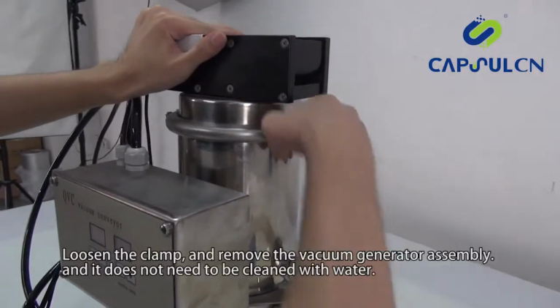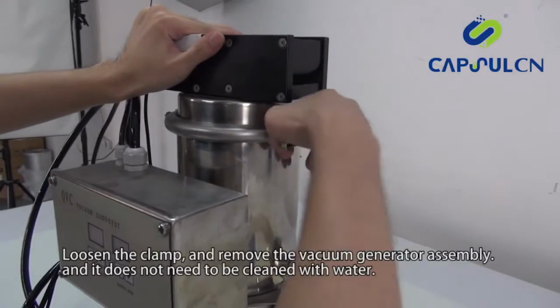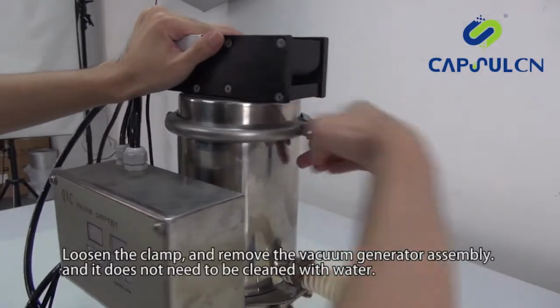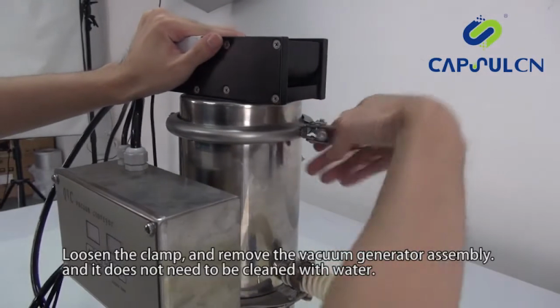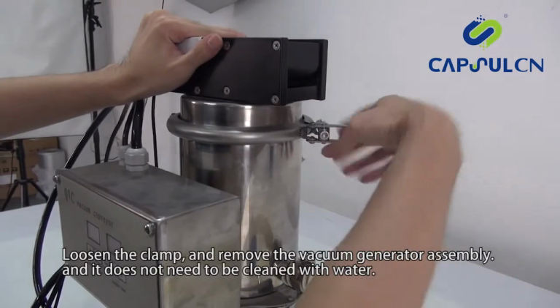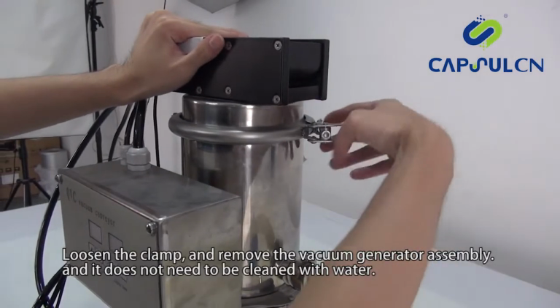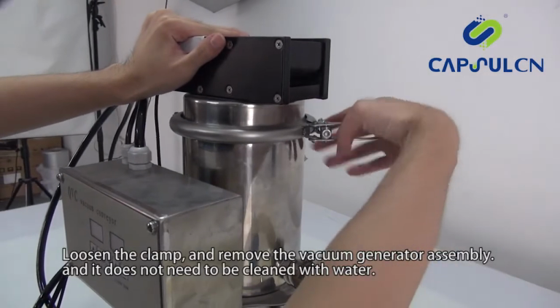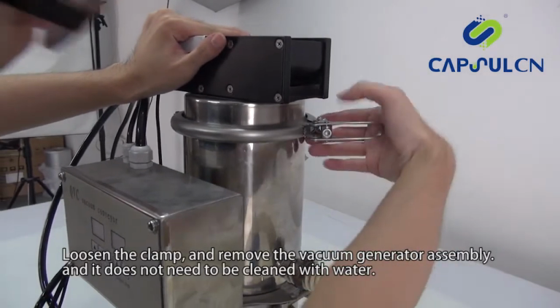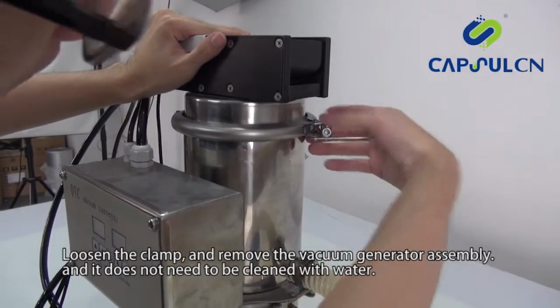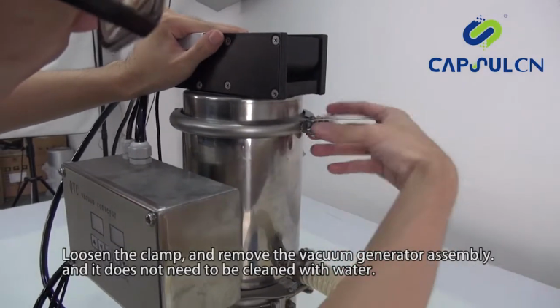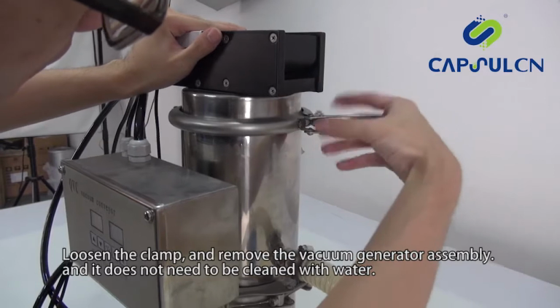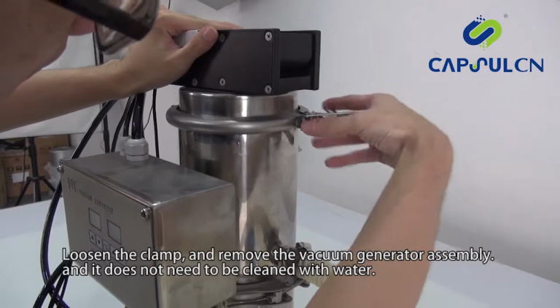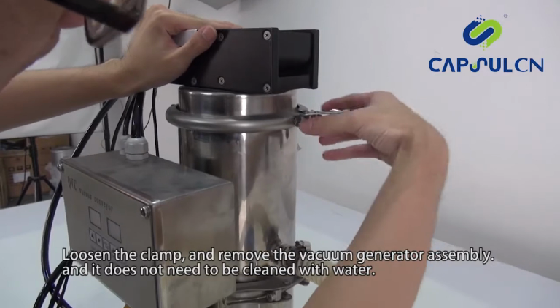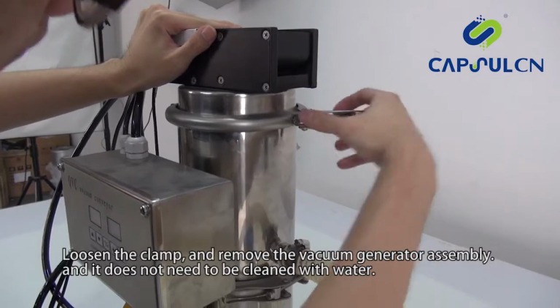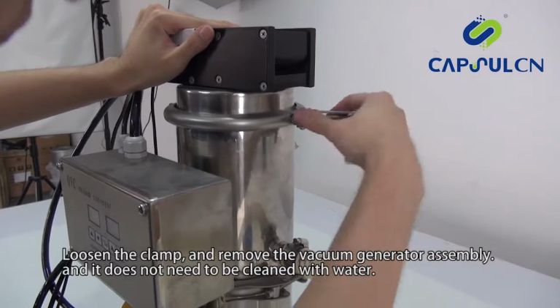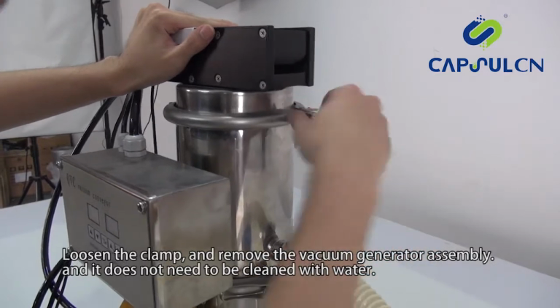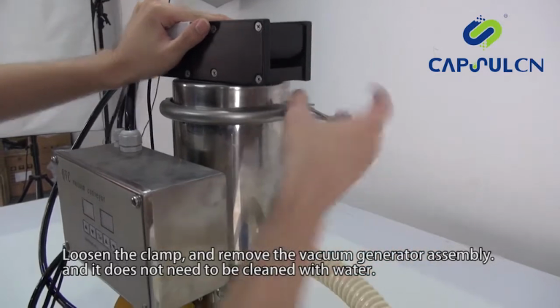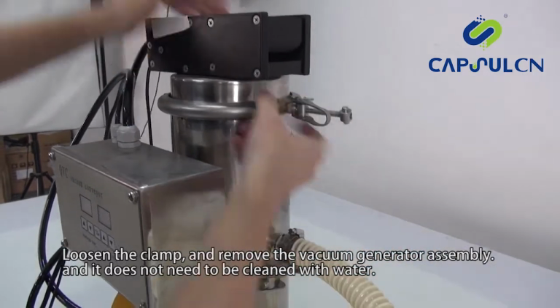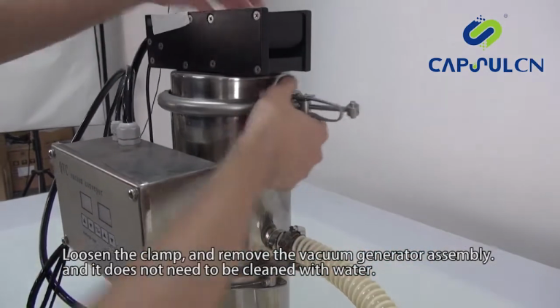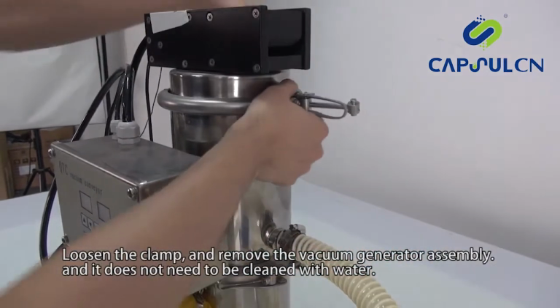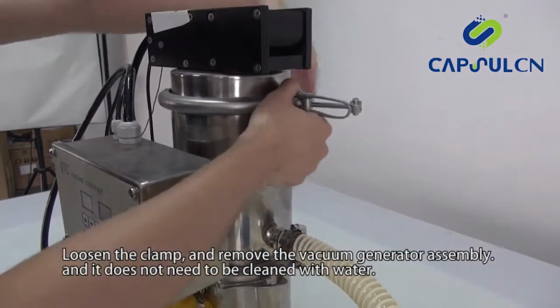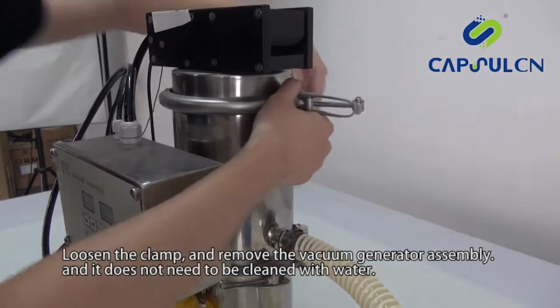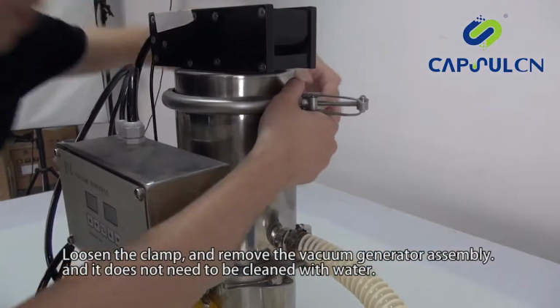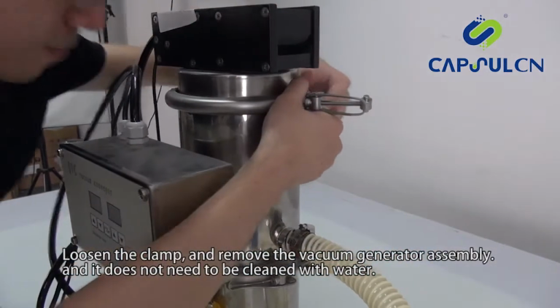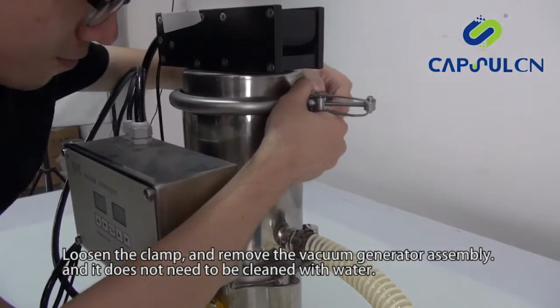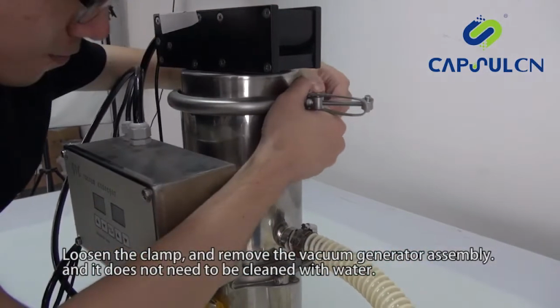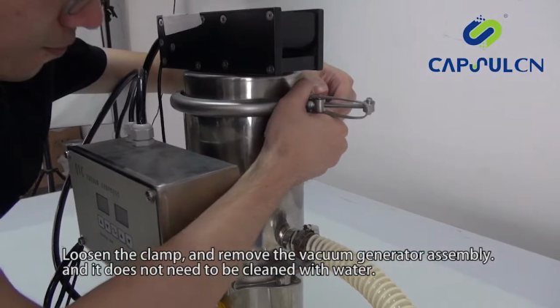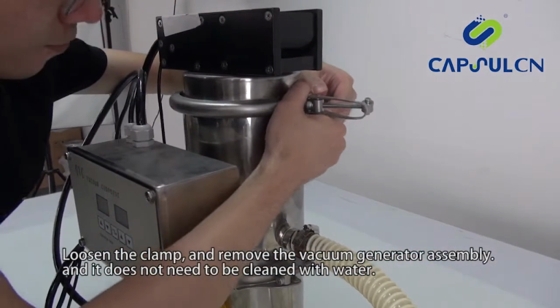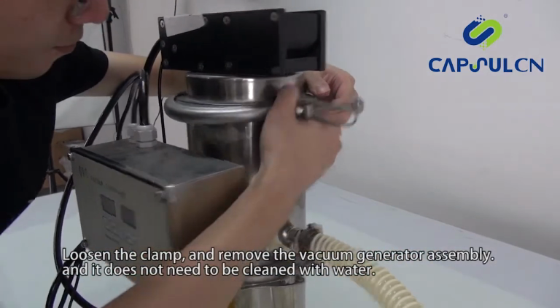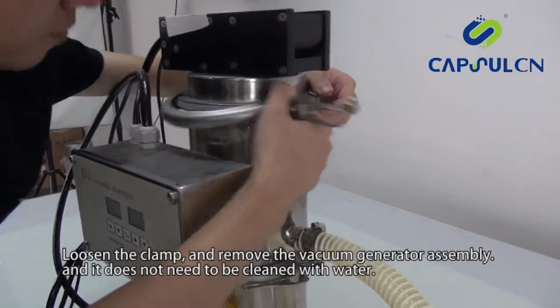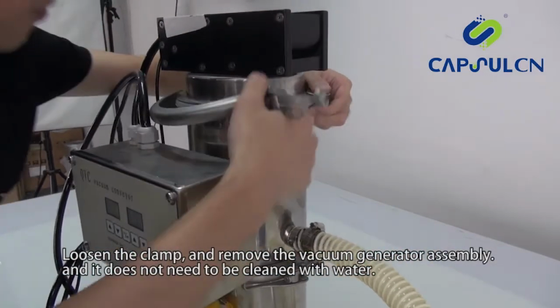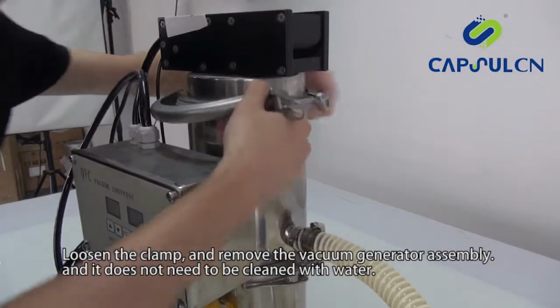Loosen the clamp and remove the vacuum generator assembly. It does not need to be cleaned with water.